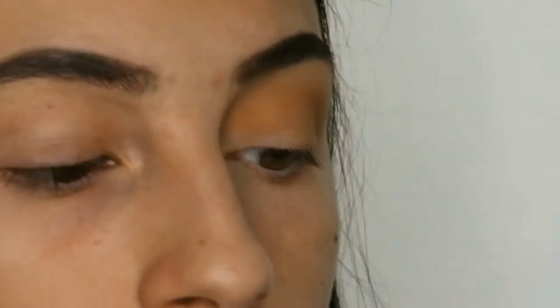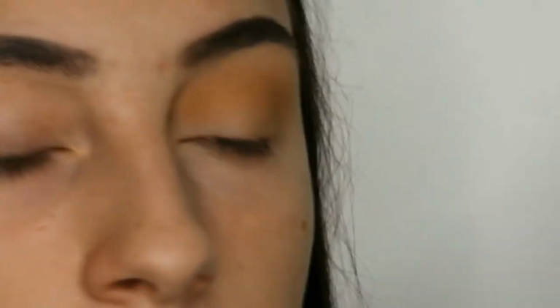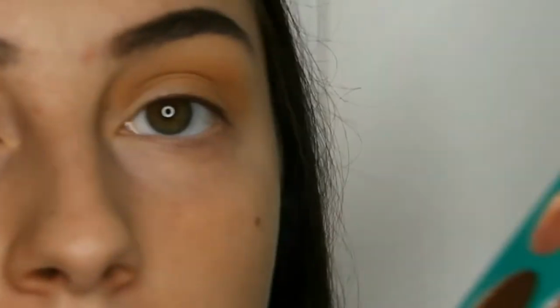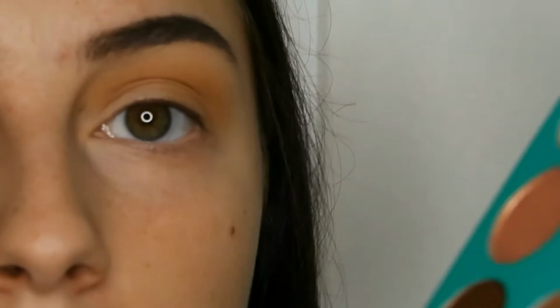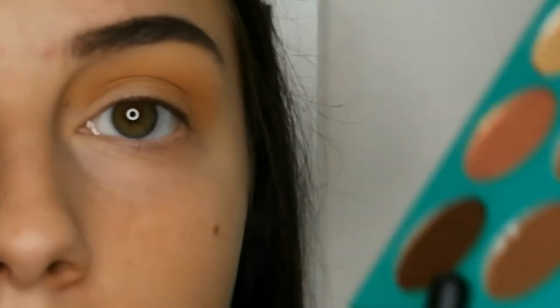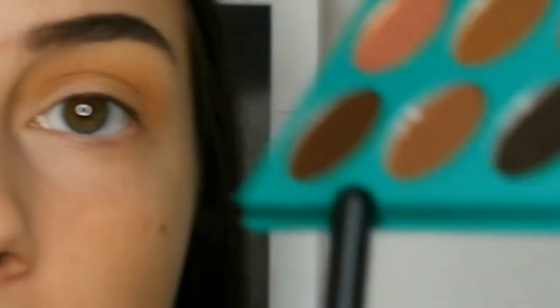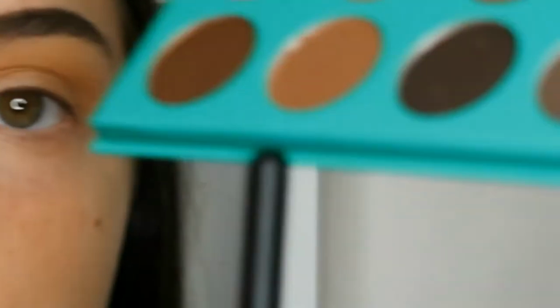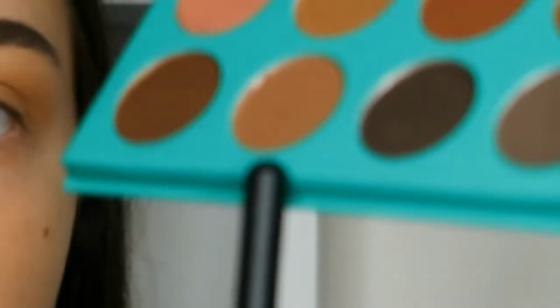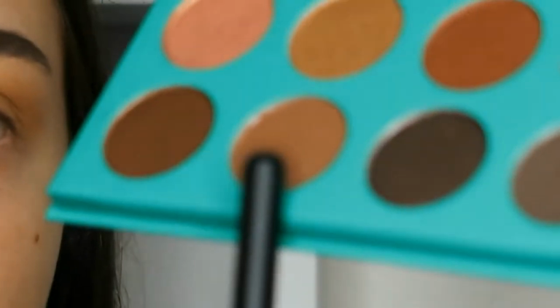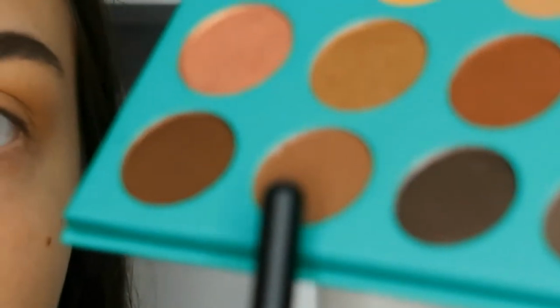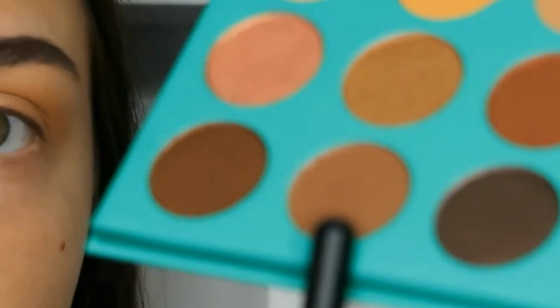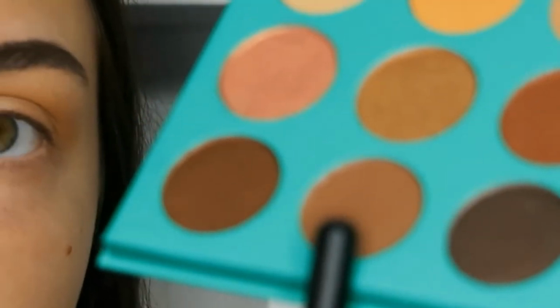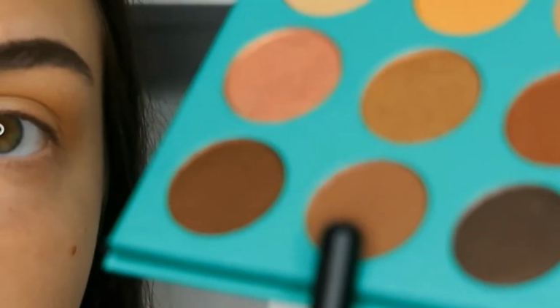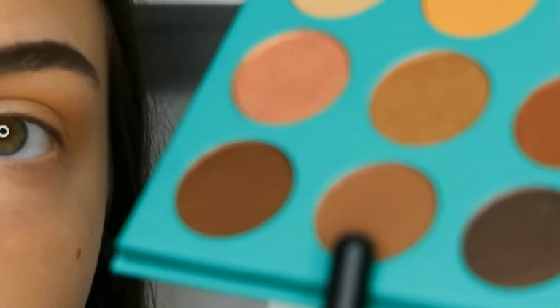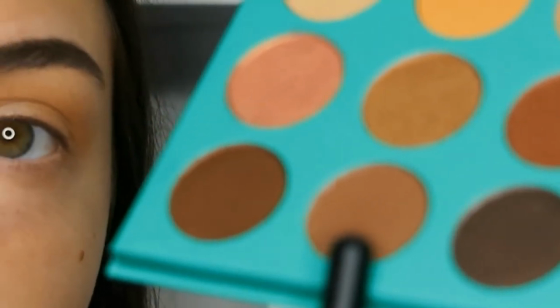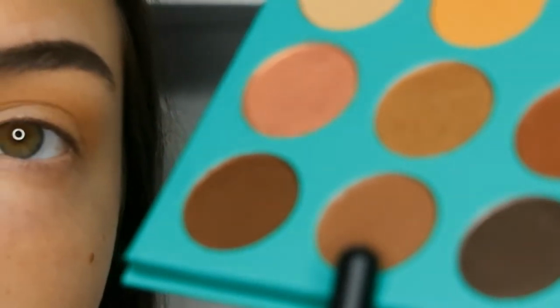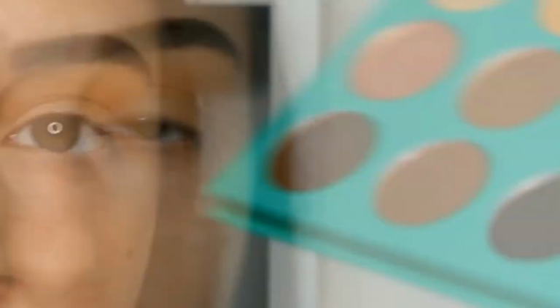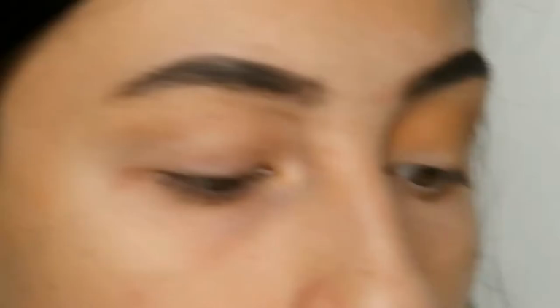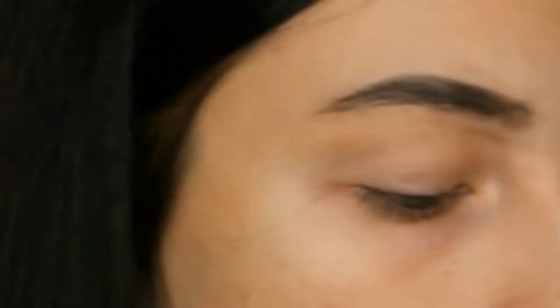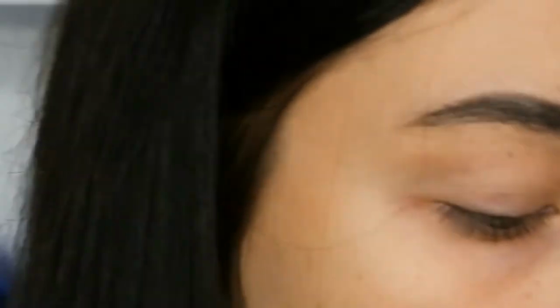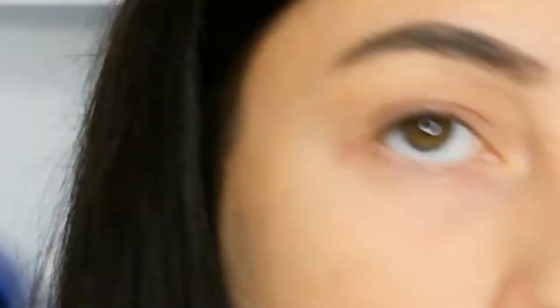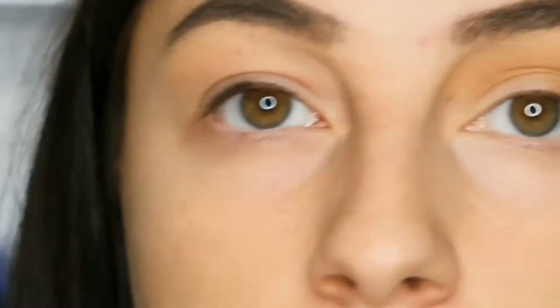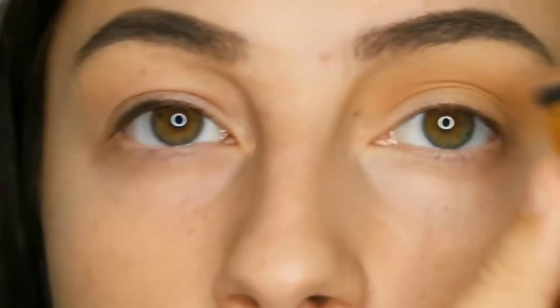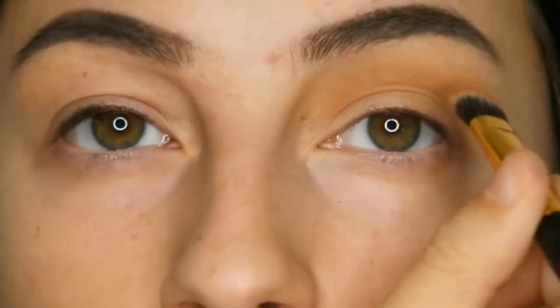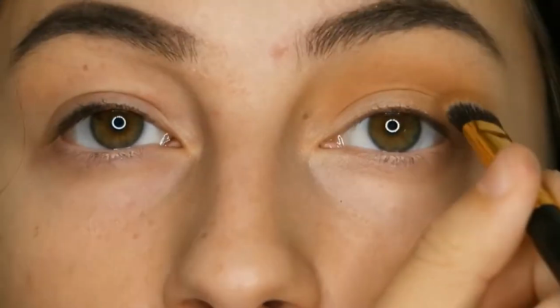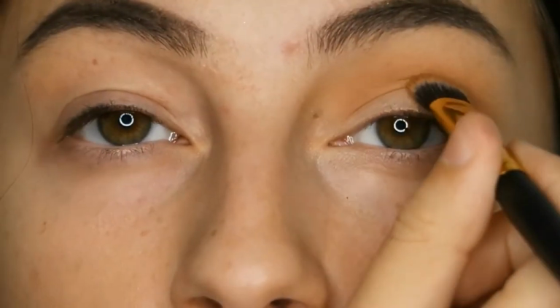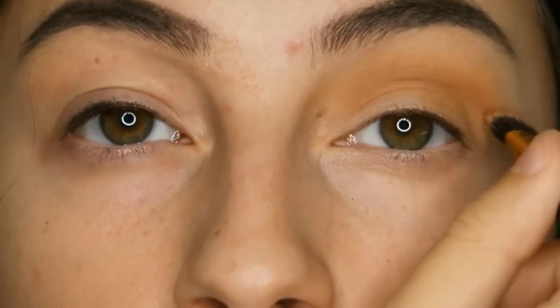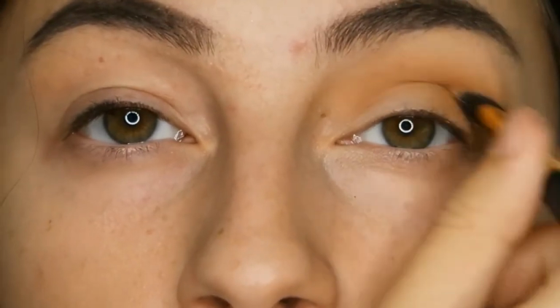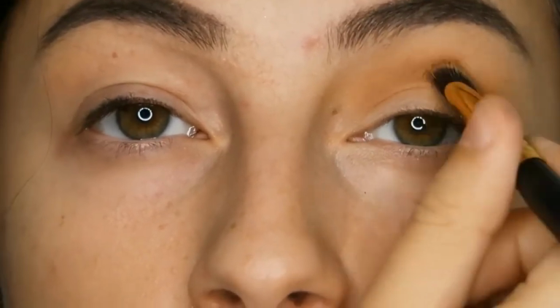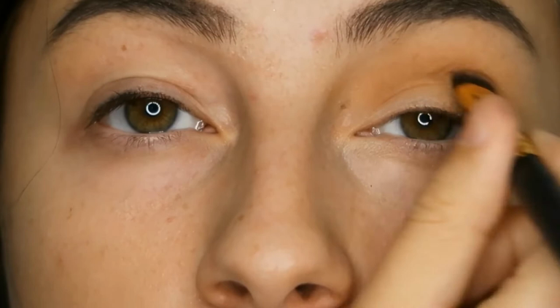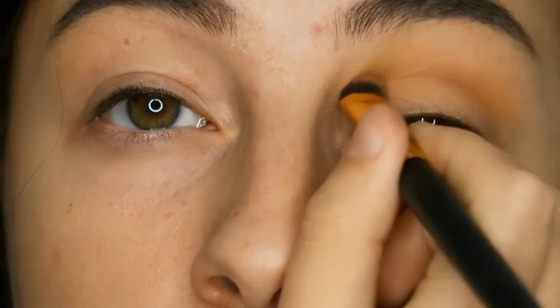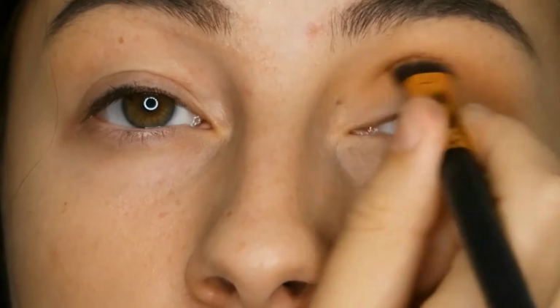Then with the same palette I'm just picking up this matte brown shade and I'm going to use that to darken up my crease.